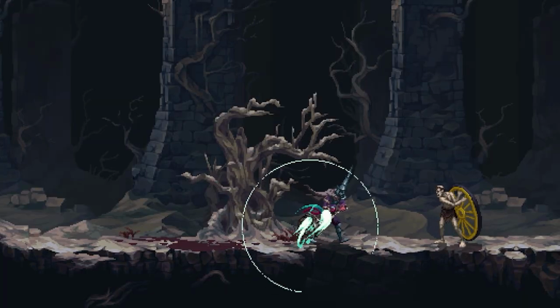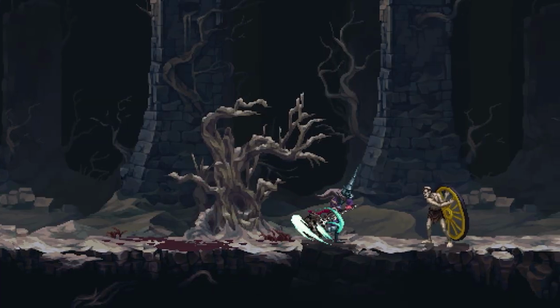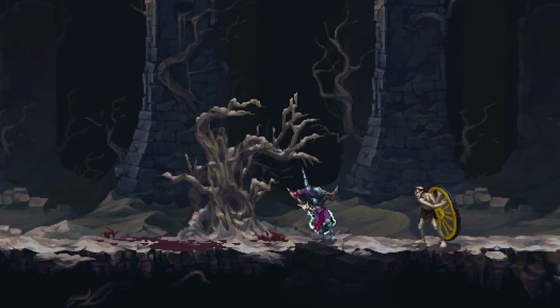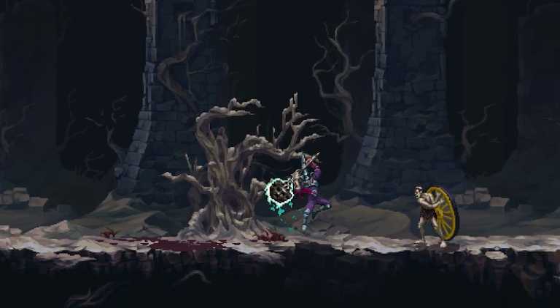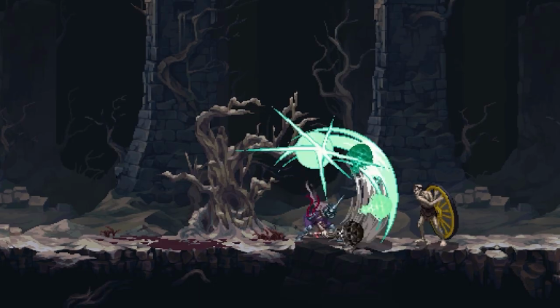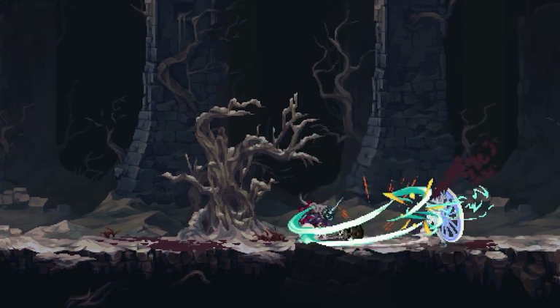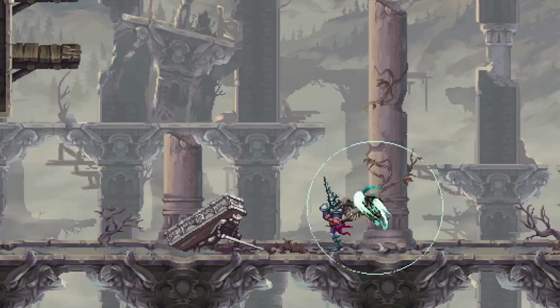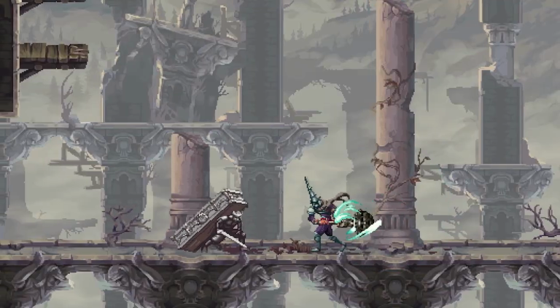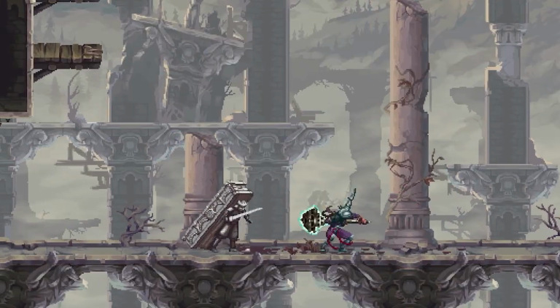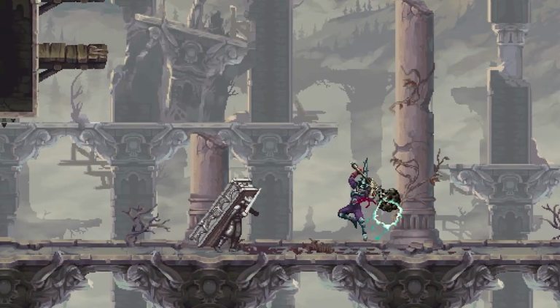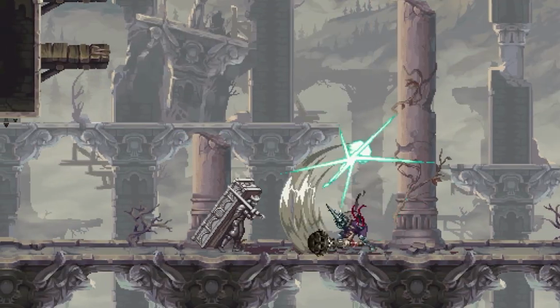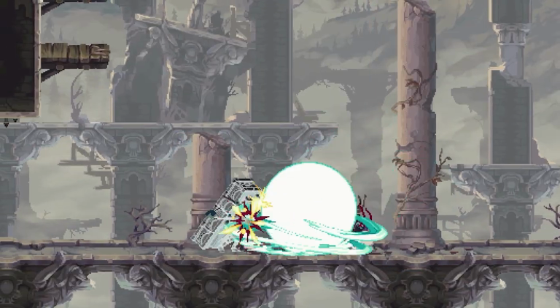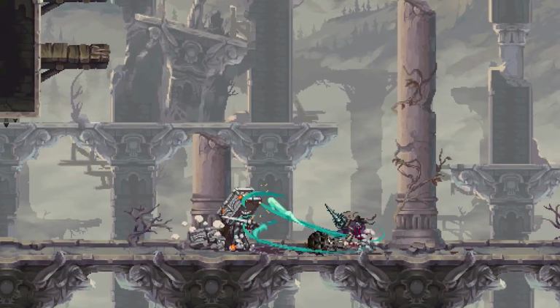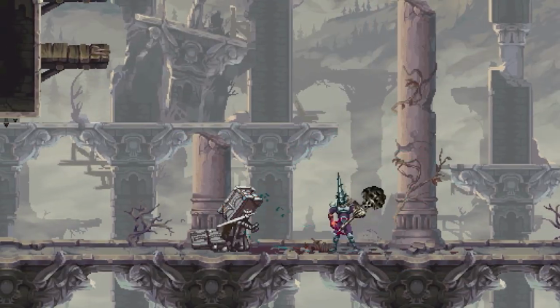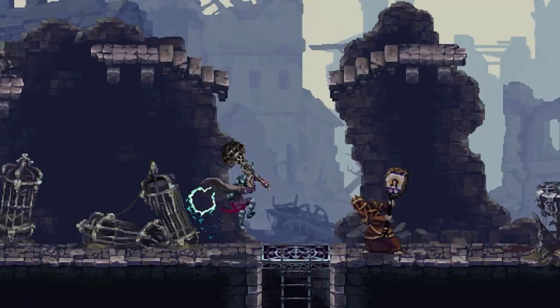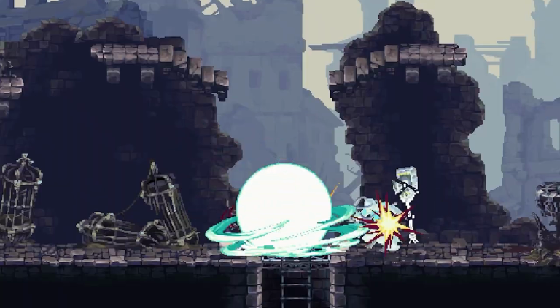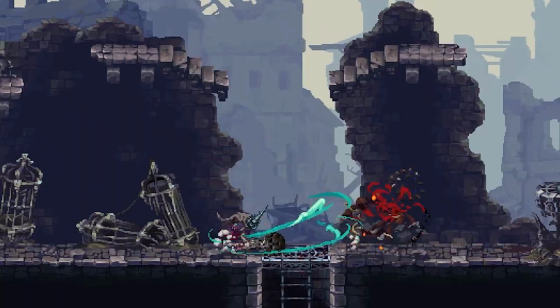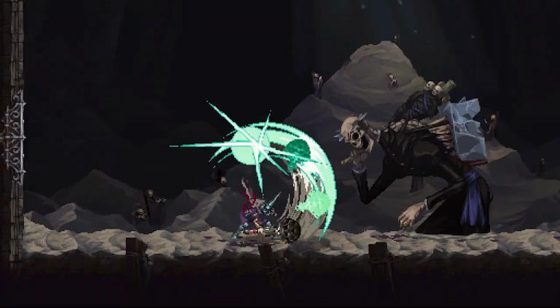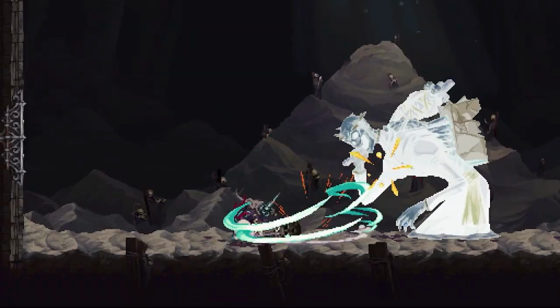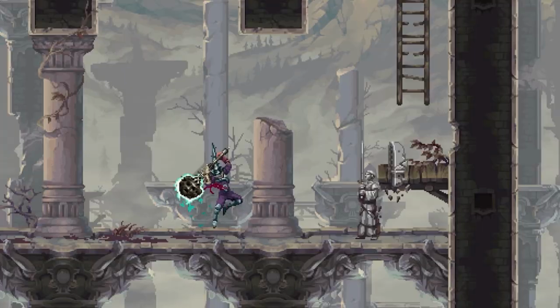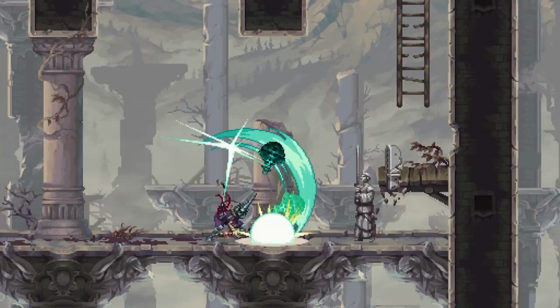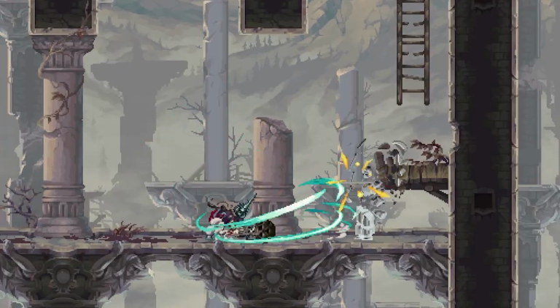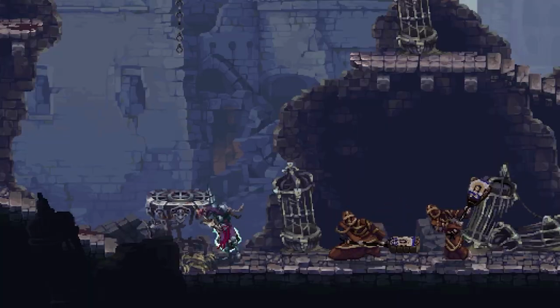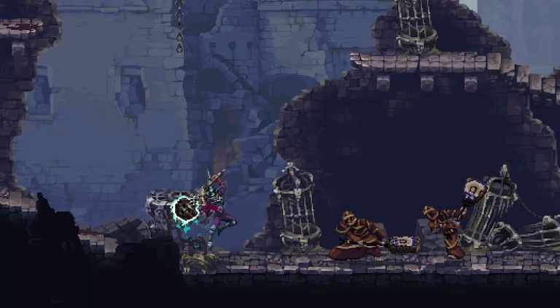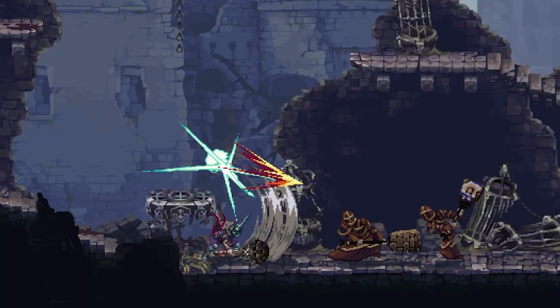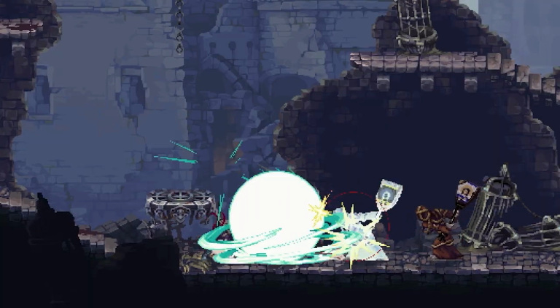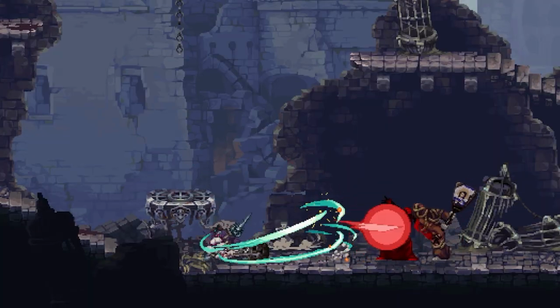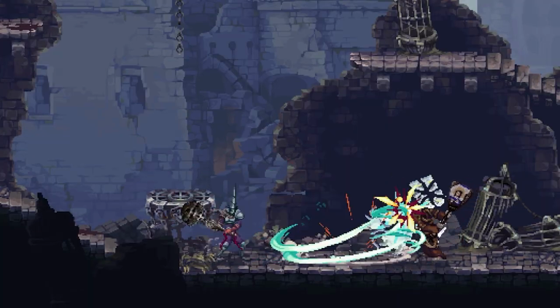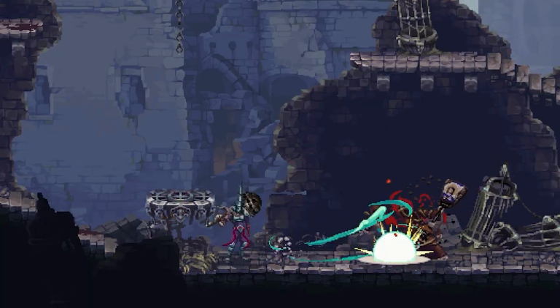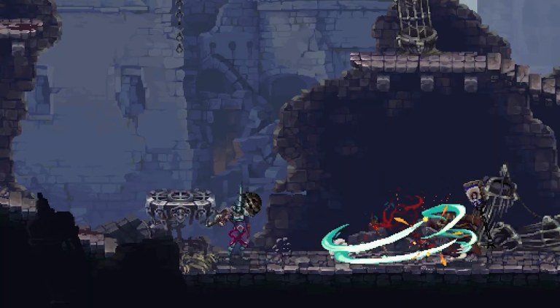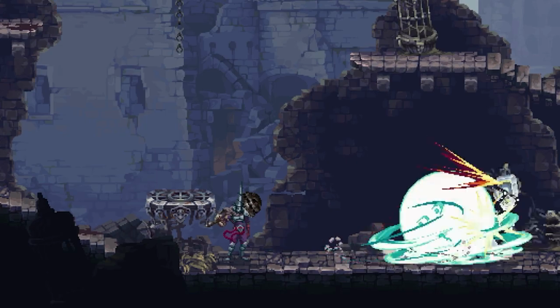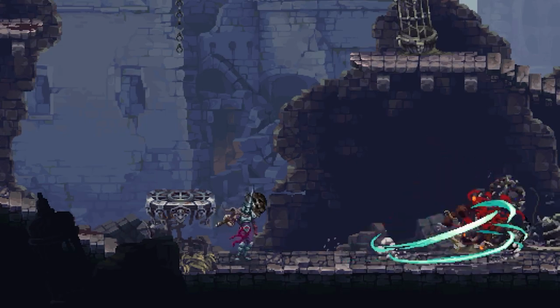Deliver punishment with the War Censor's overhead smash, an attack that can be charged up before unleashing a barrage of devastation.